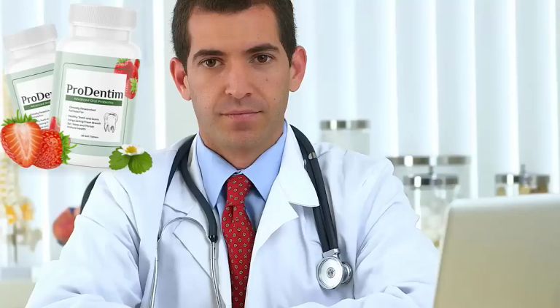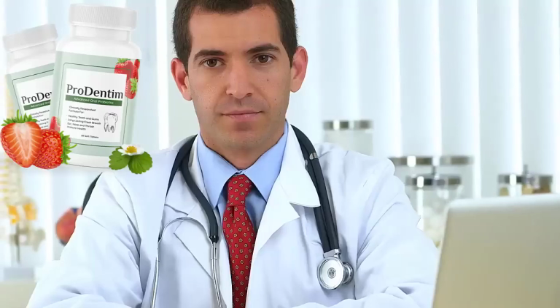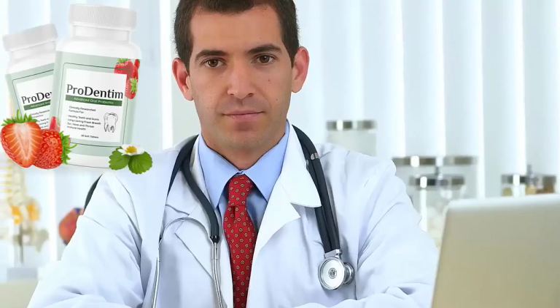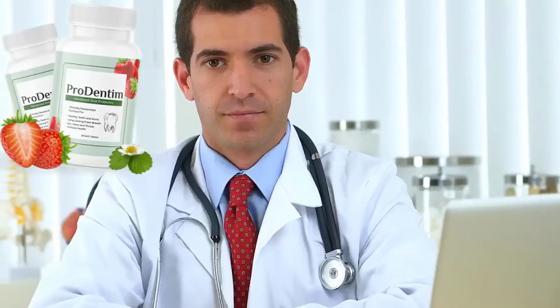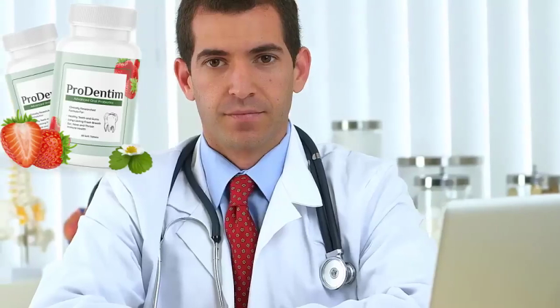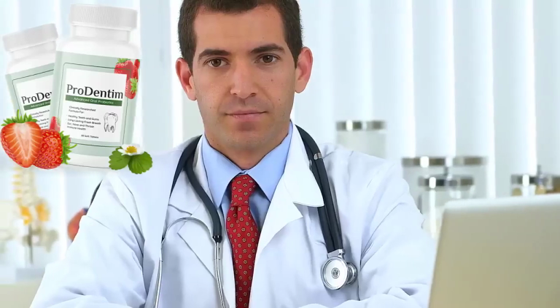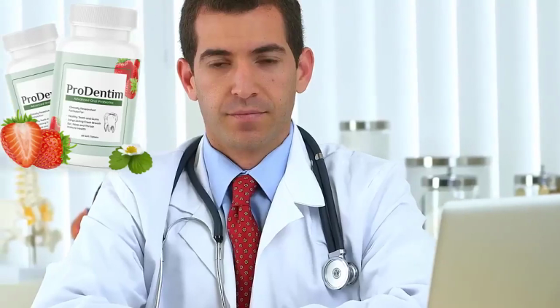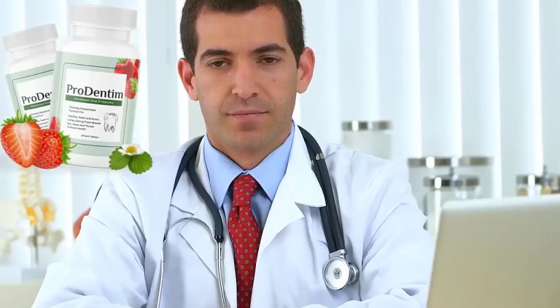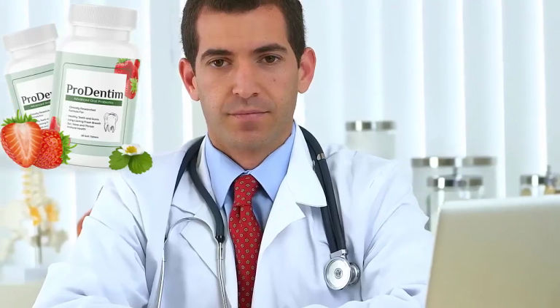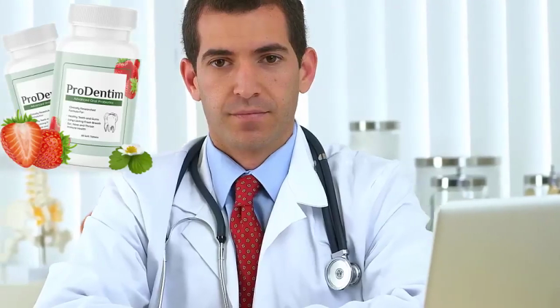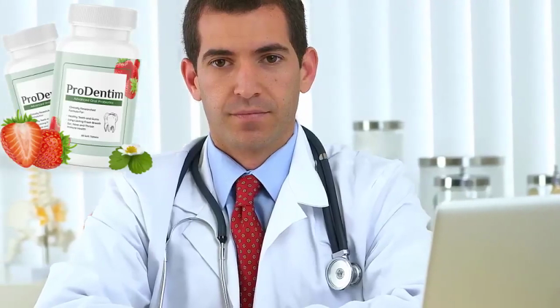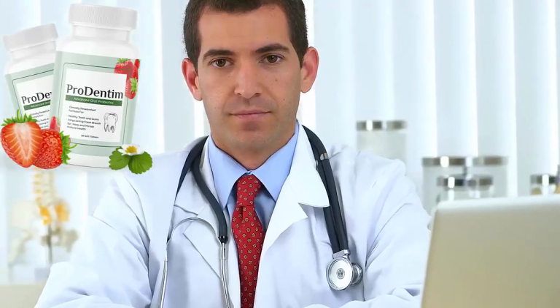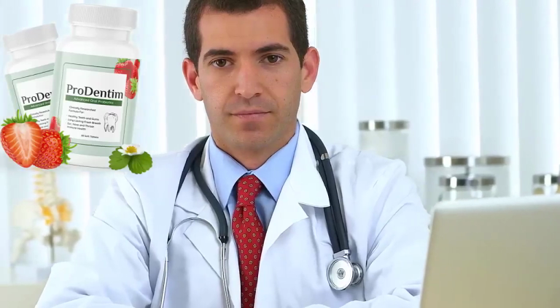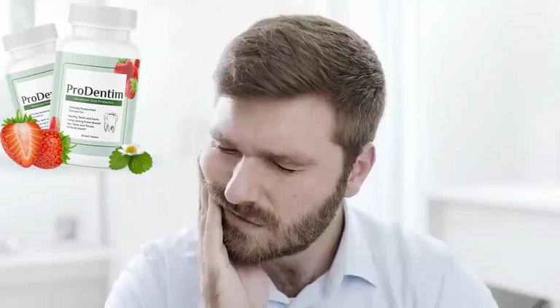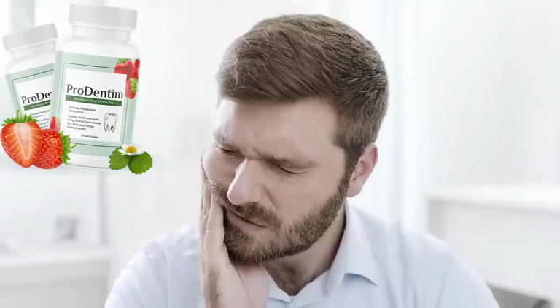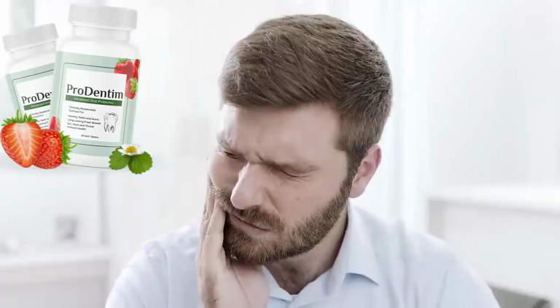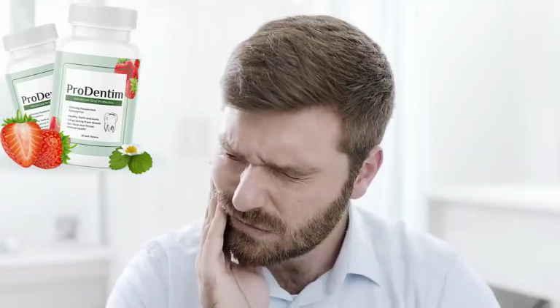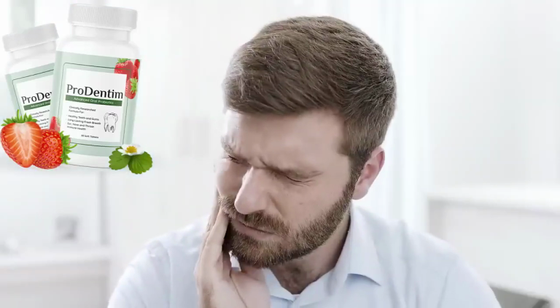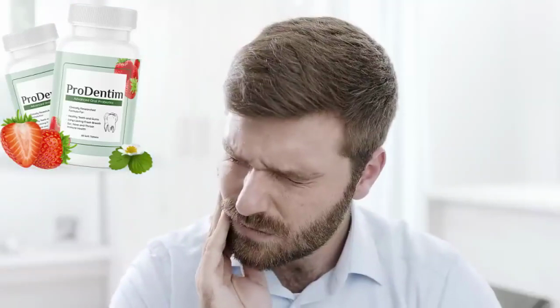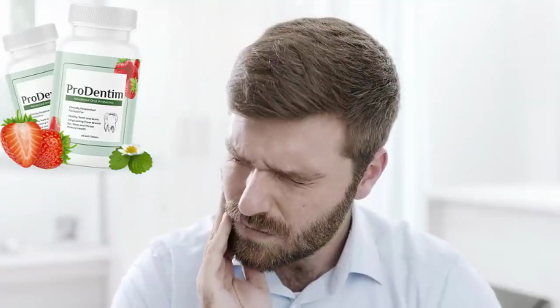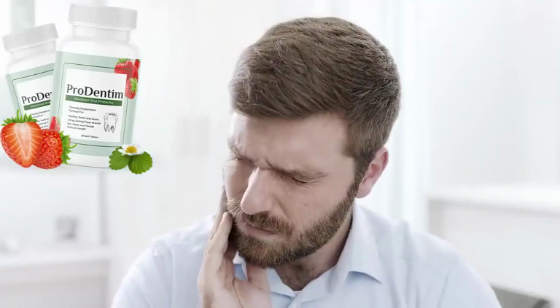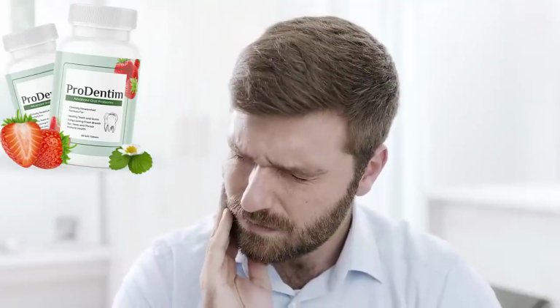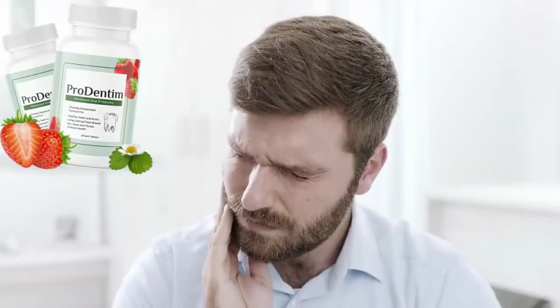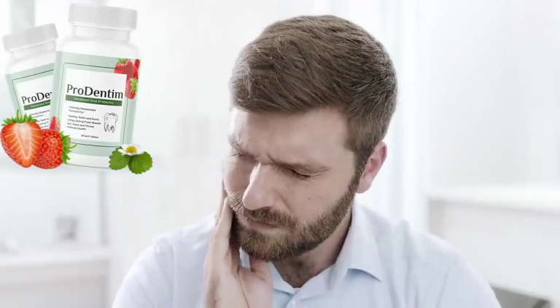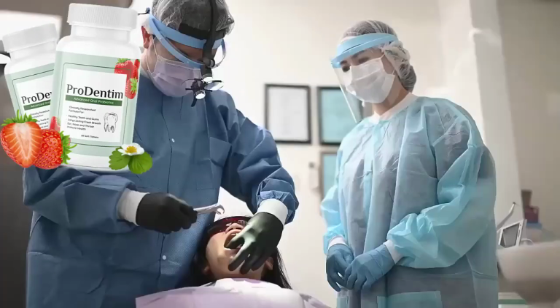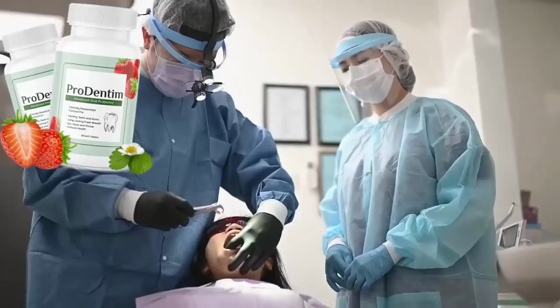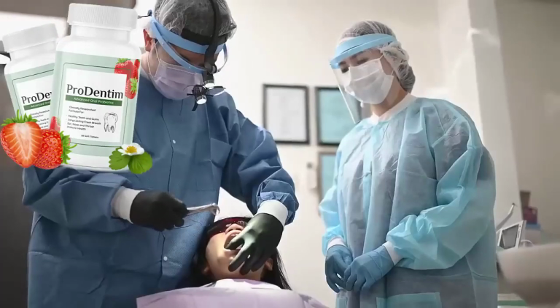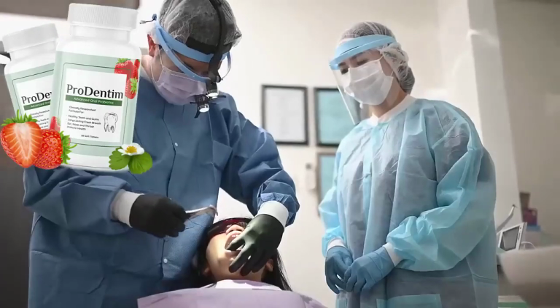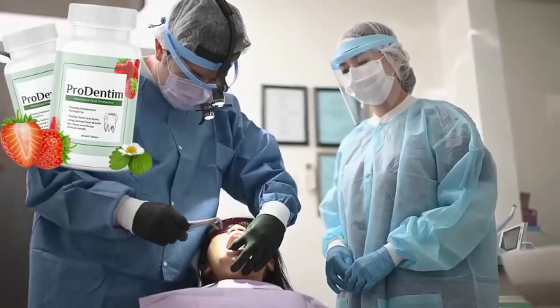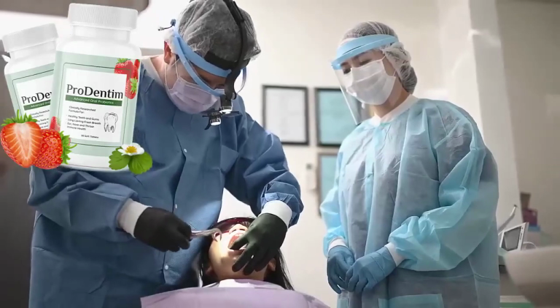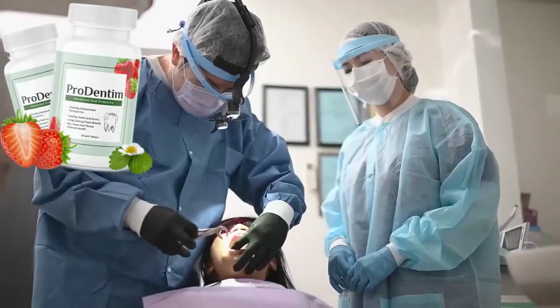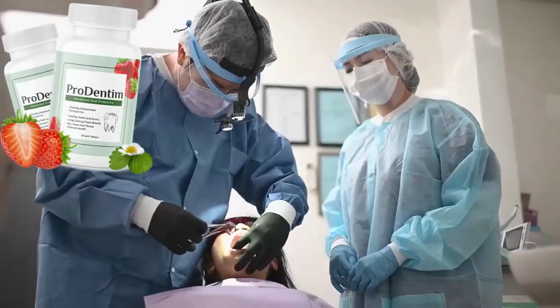Hi, I'm Dr. James. If you're looking for a solution to improve your oral health with no lies, no surgery, or expensive drugs,